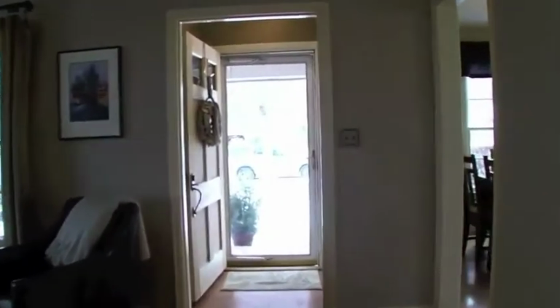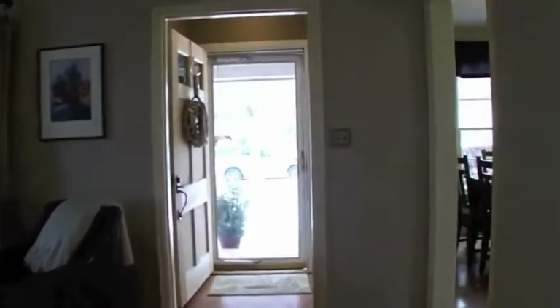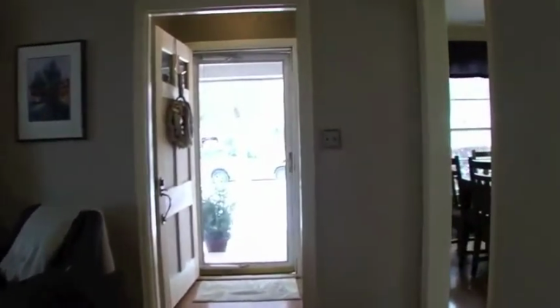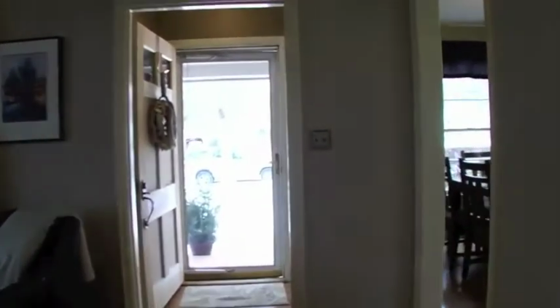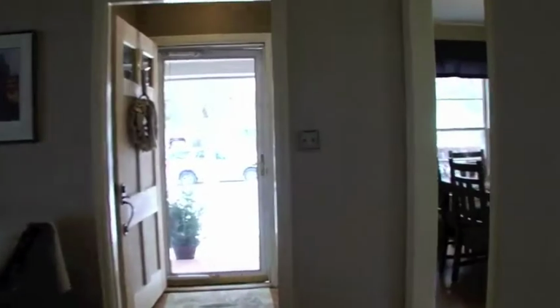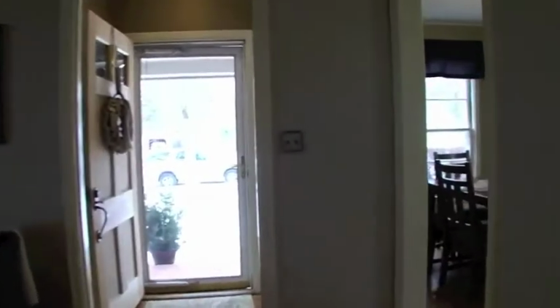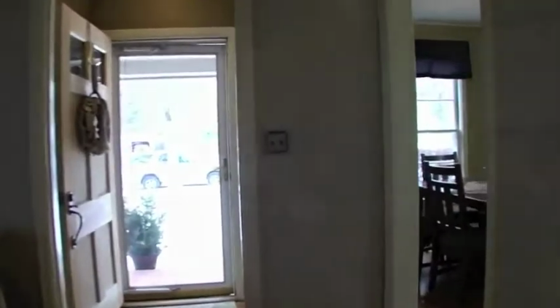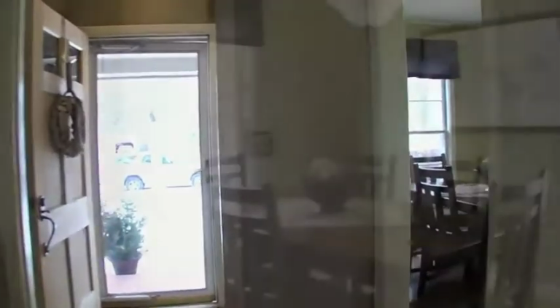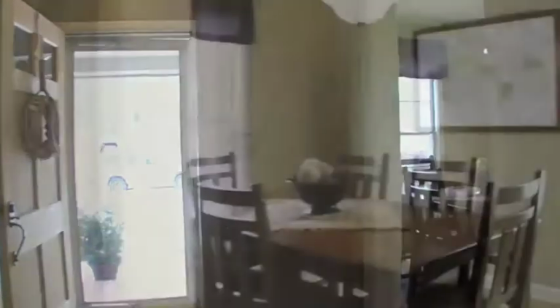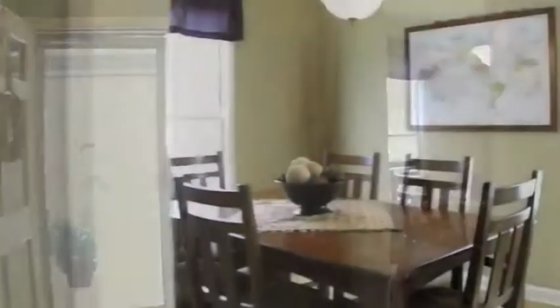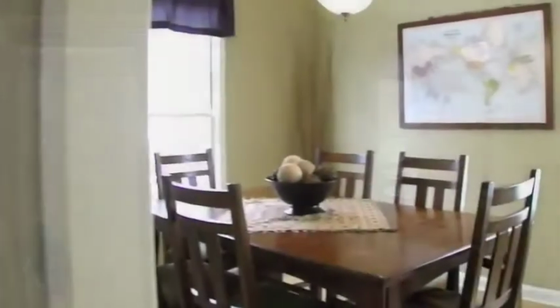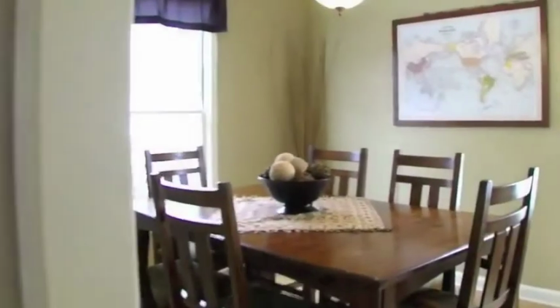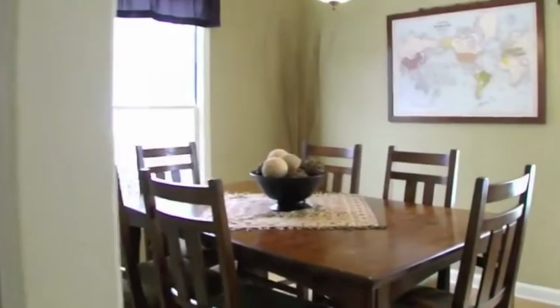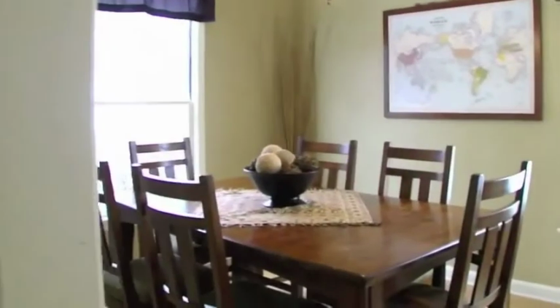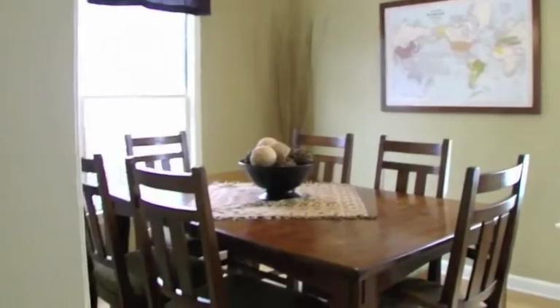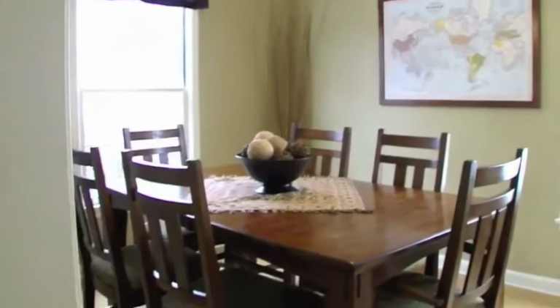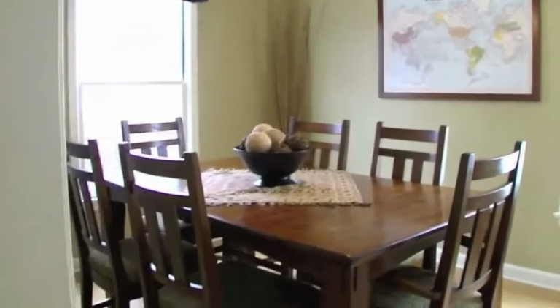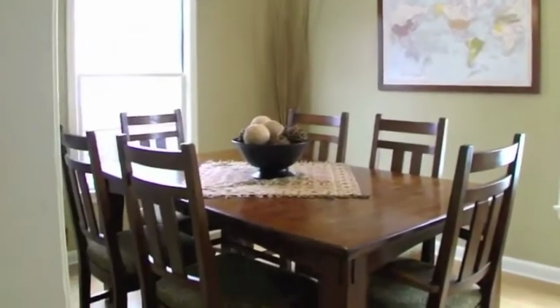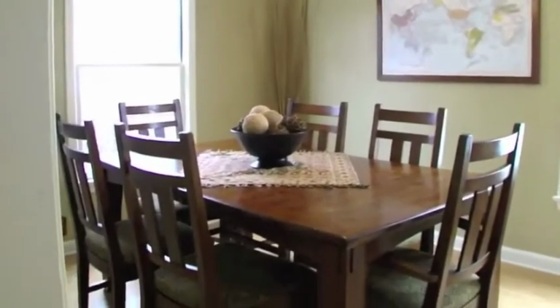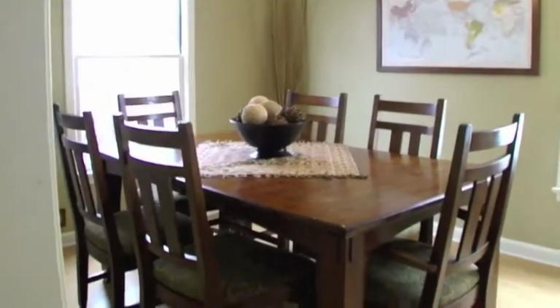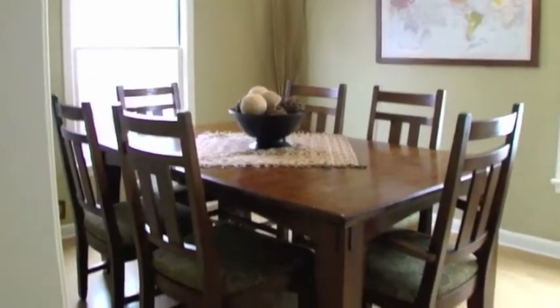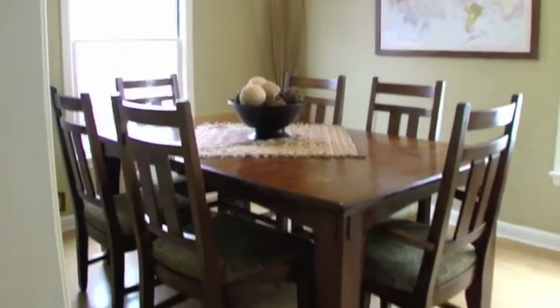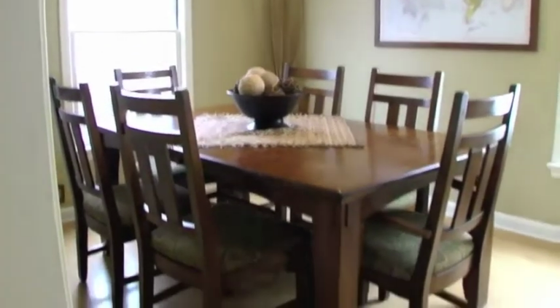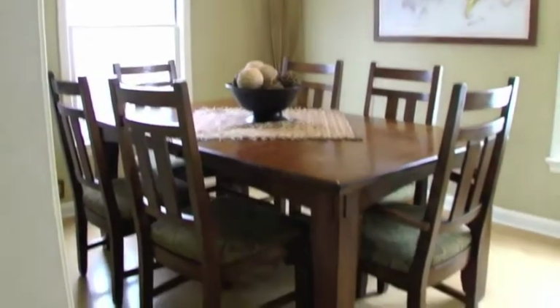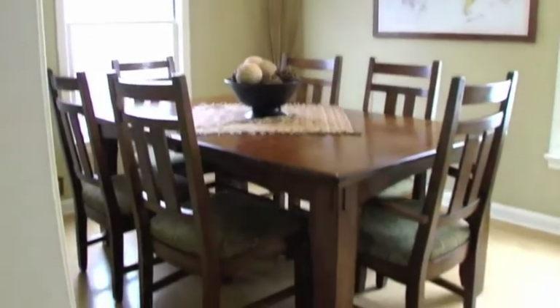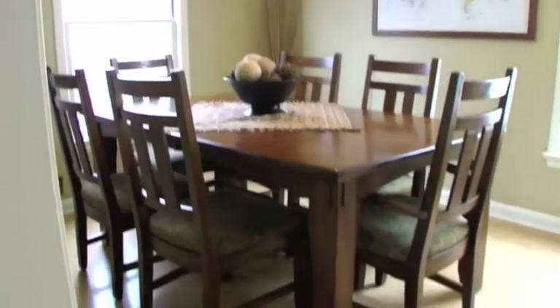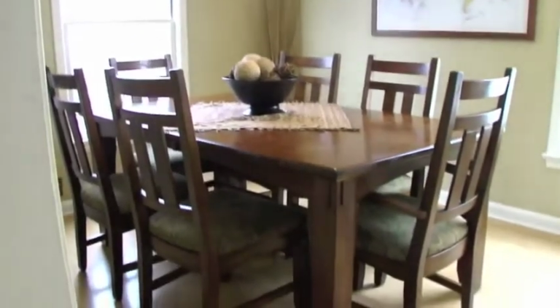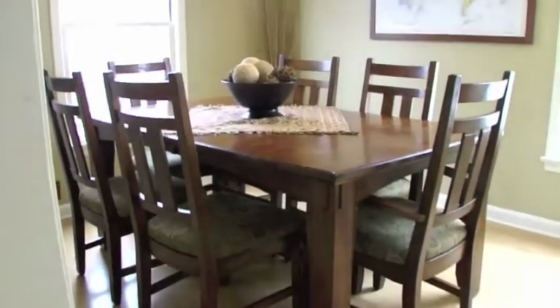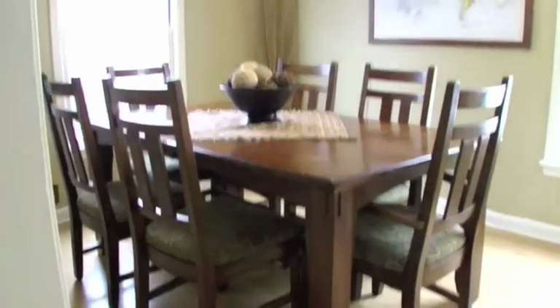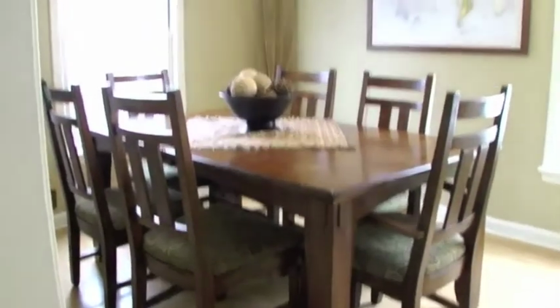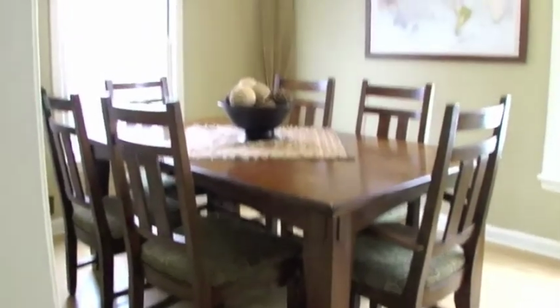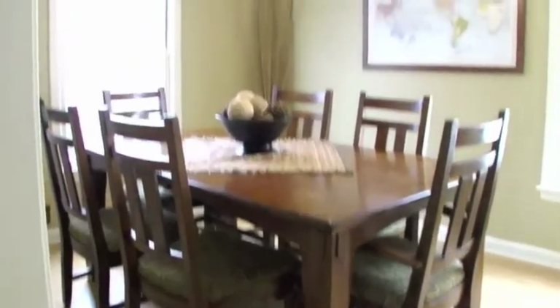Large eat-in dining area with corner built-in and two big corner windows.